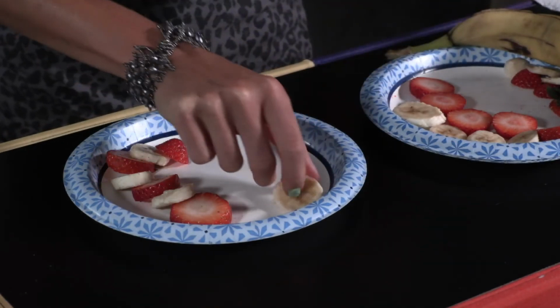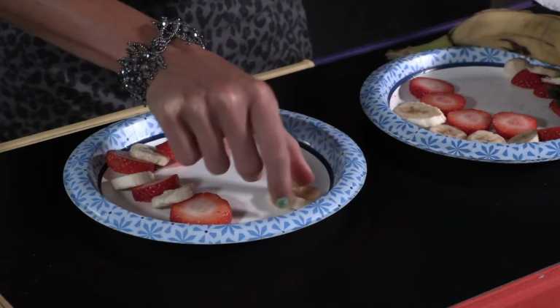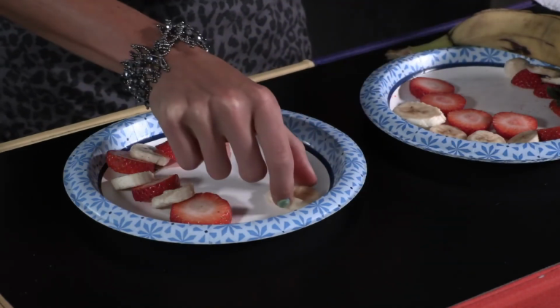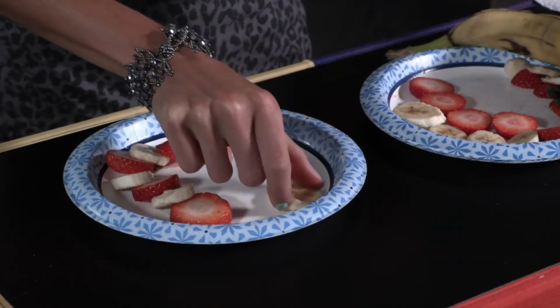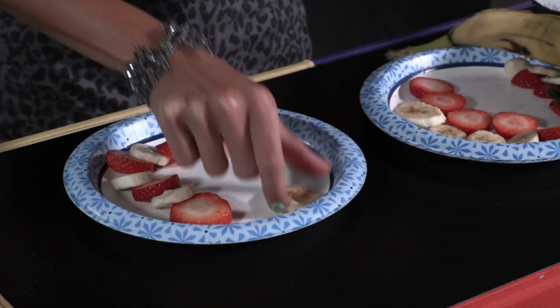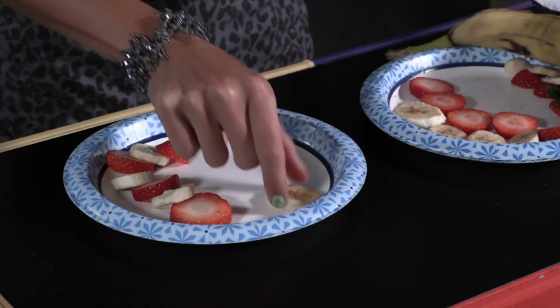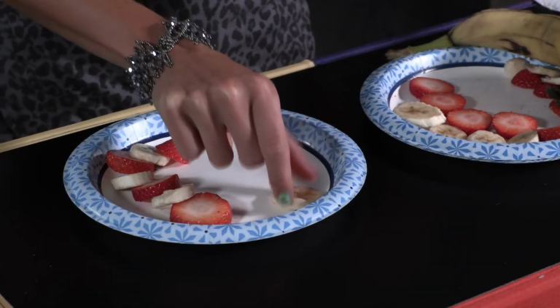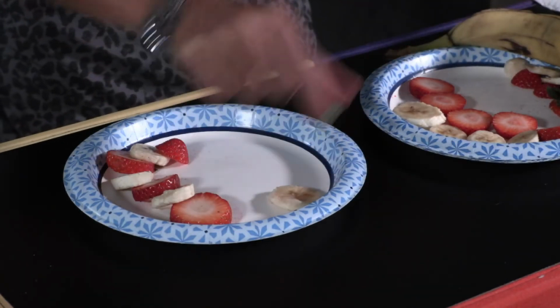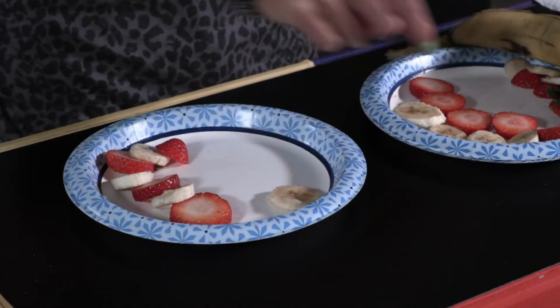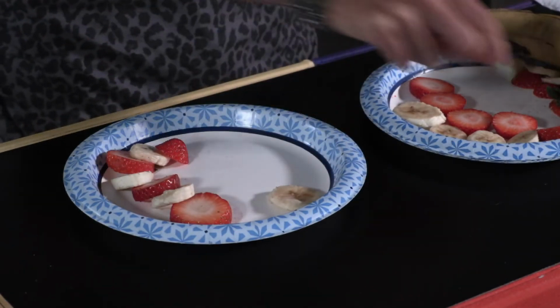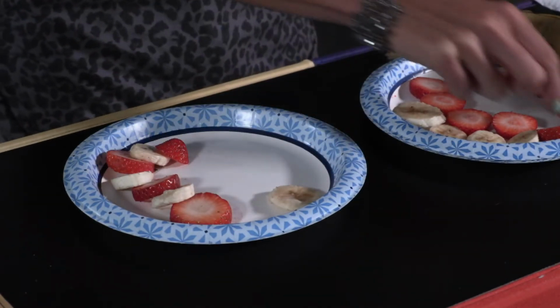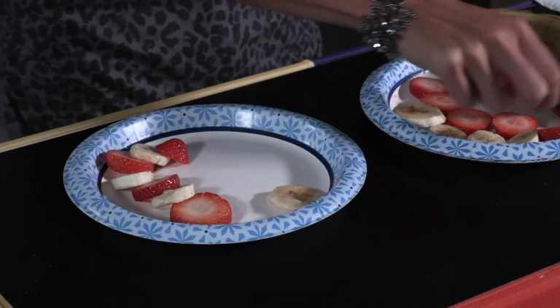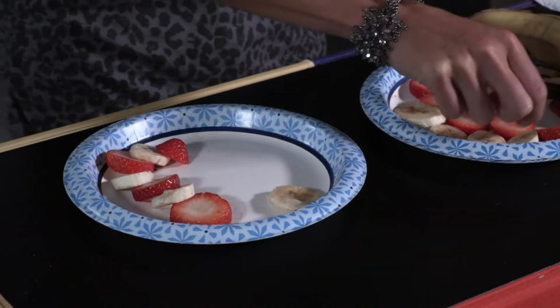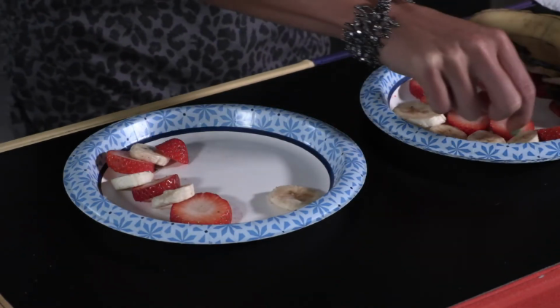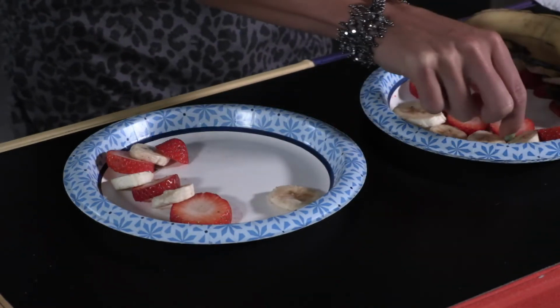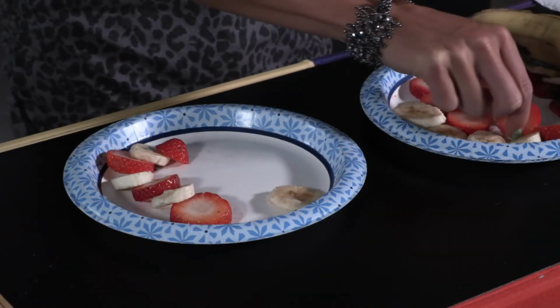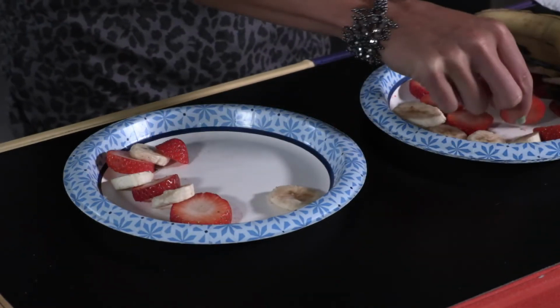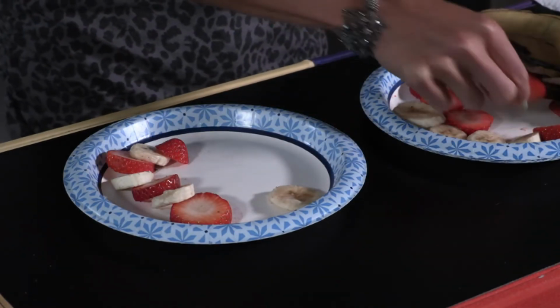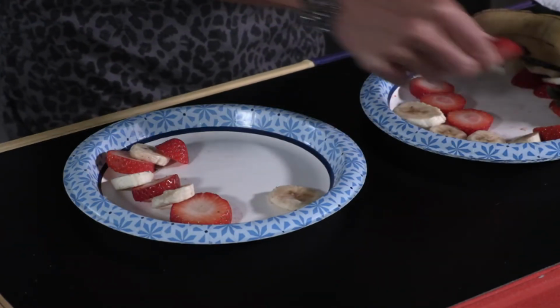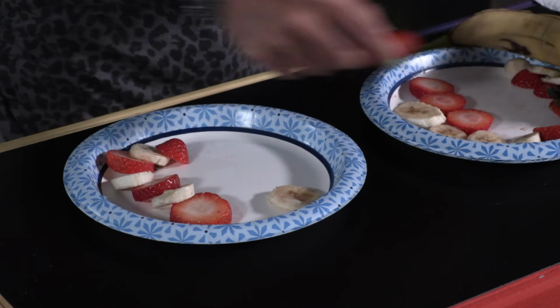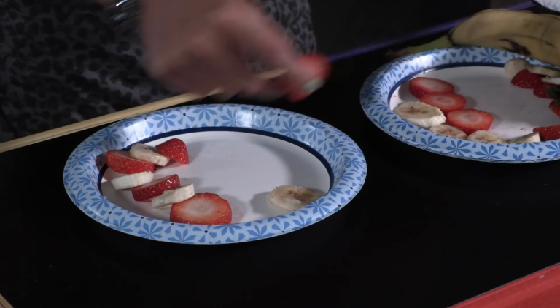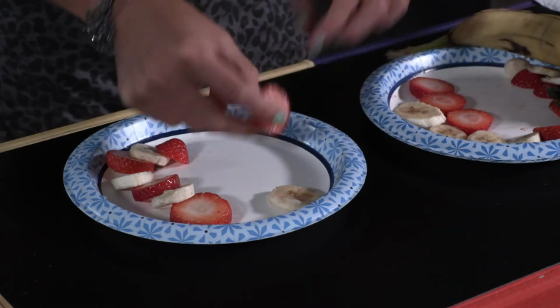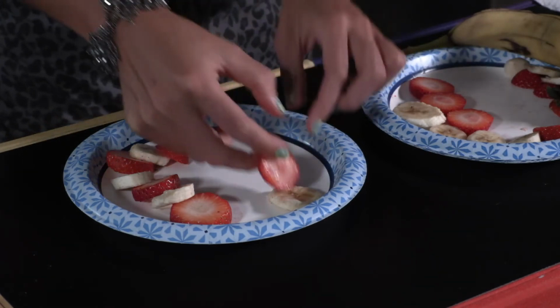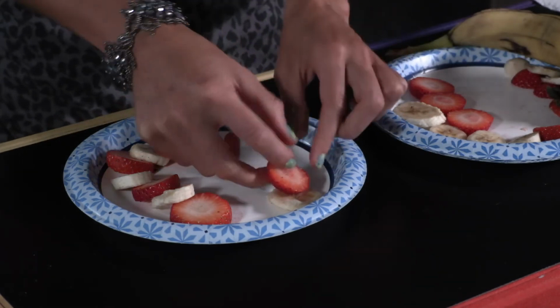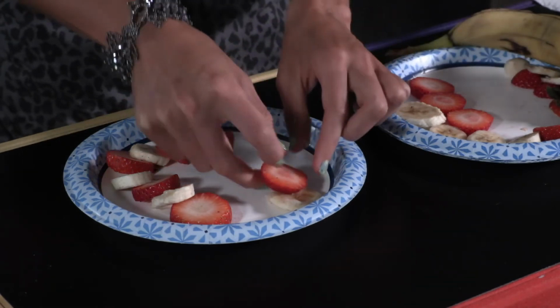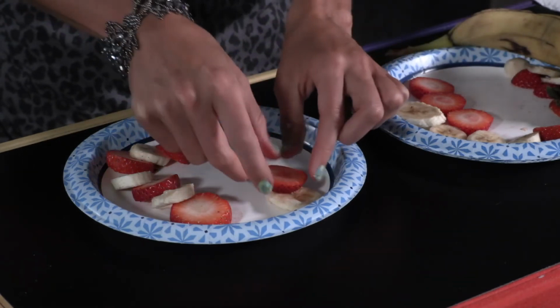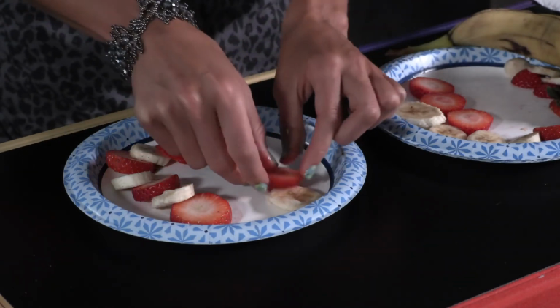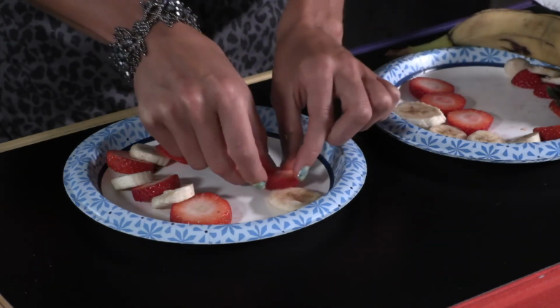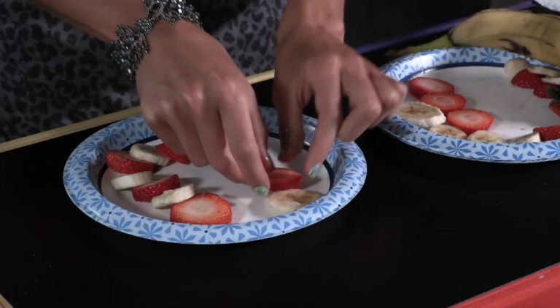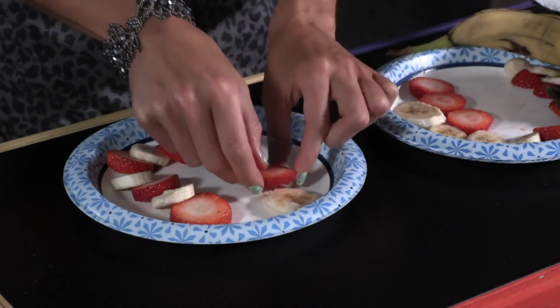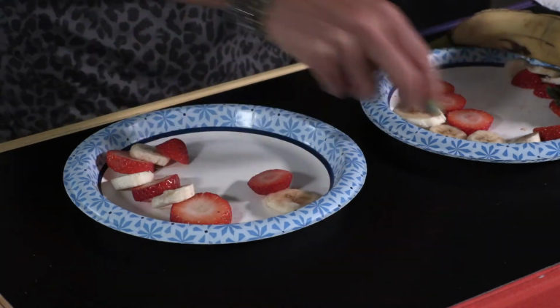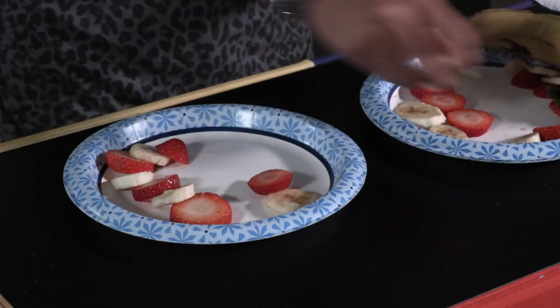Give each child a paper plate, a napkin, seven banana slices, and seven strawberry slices.